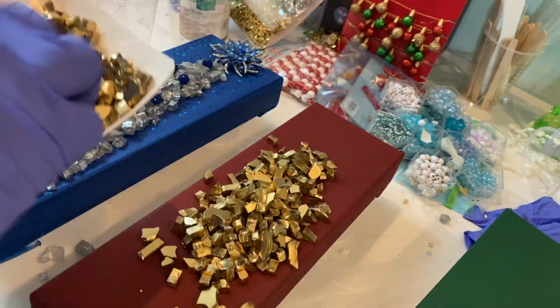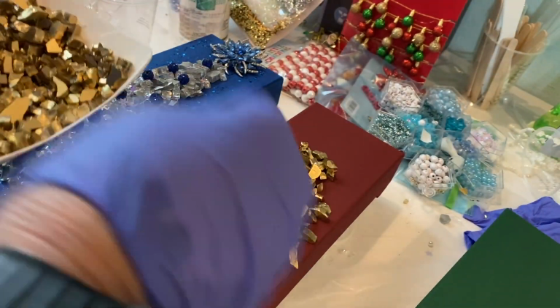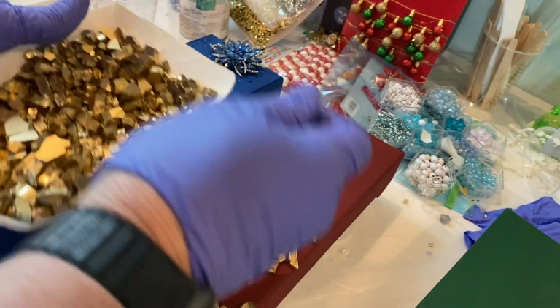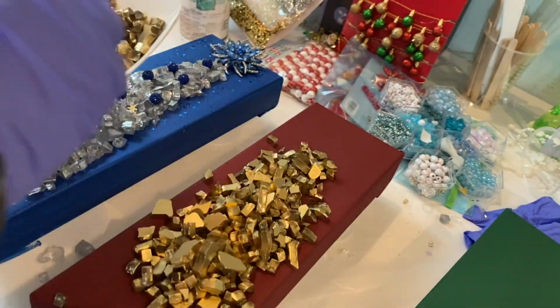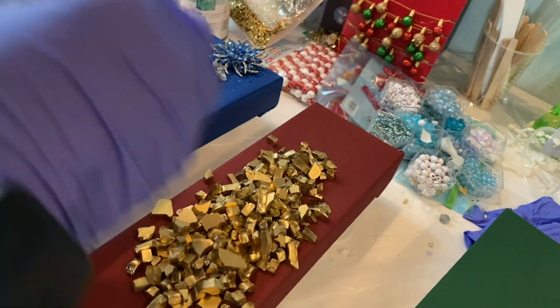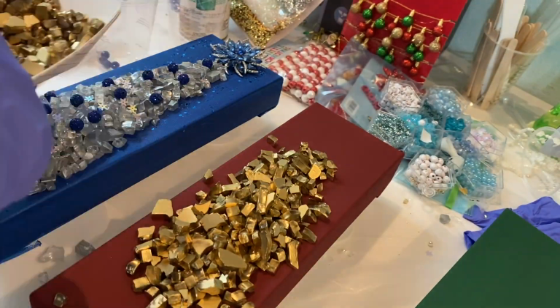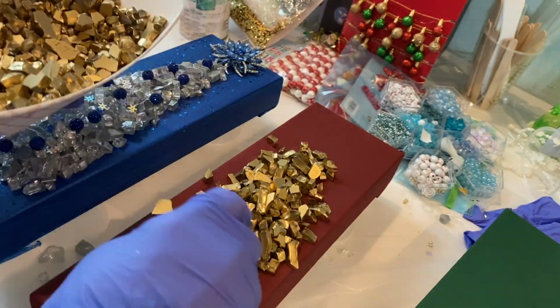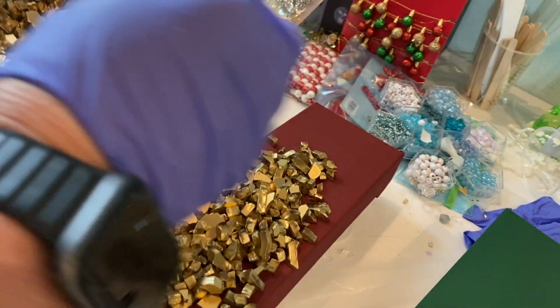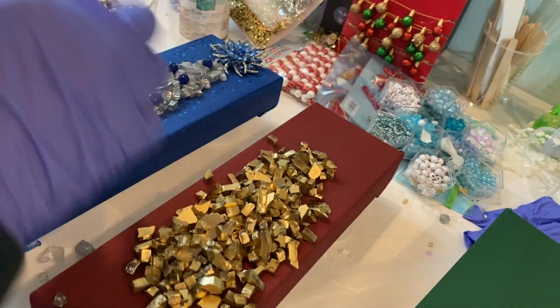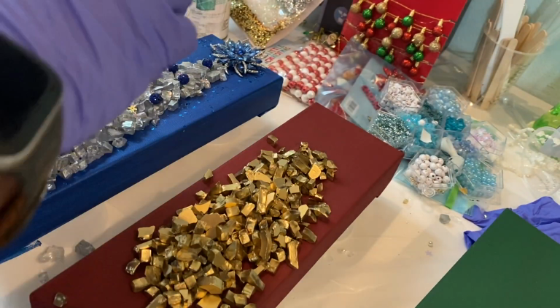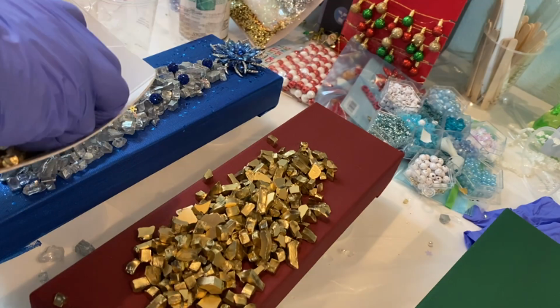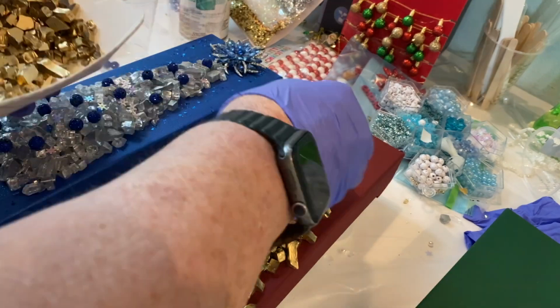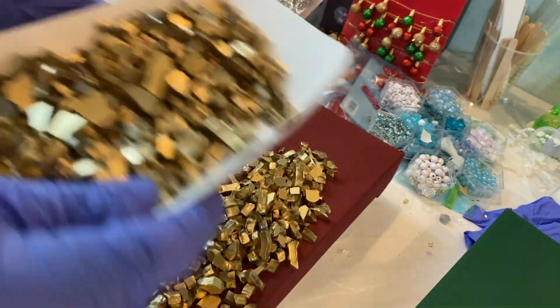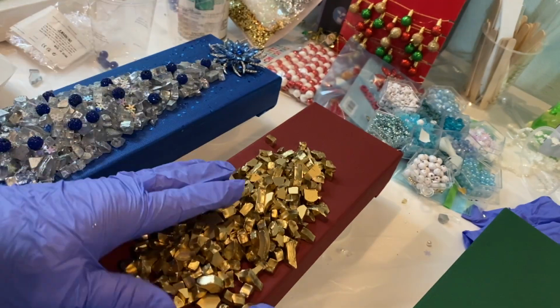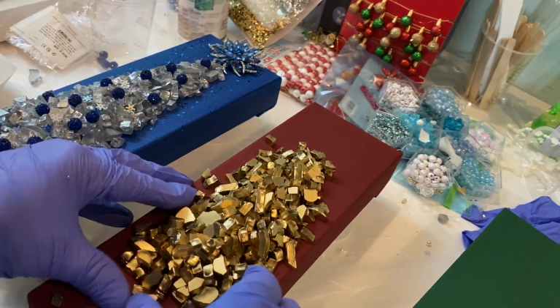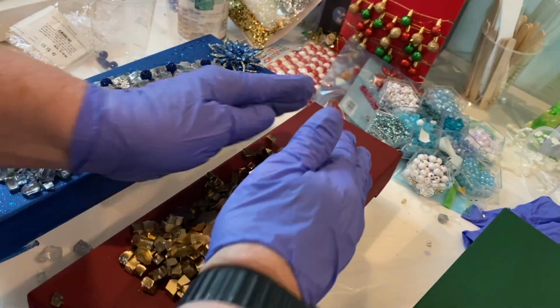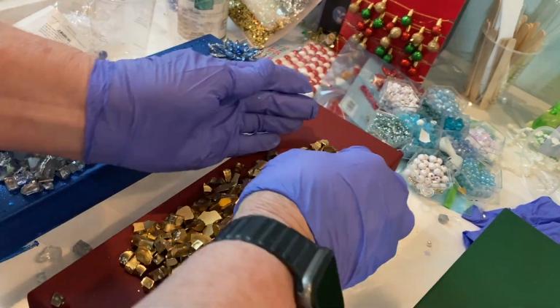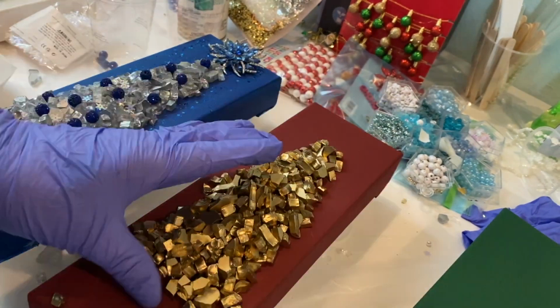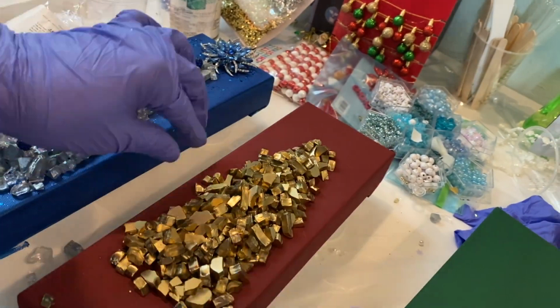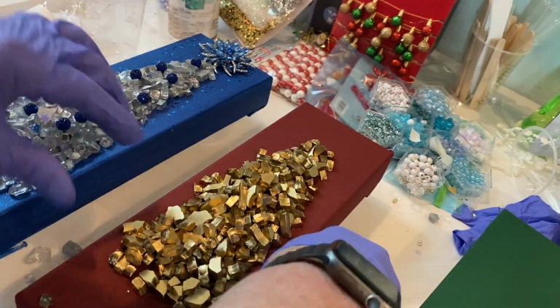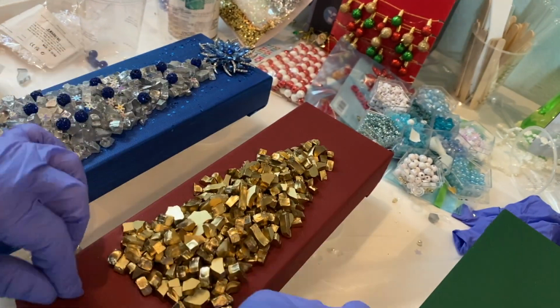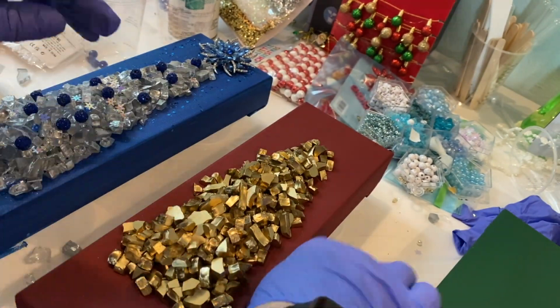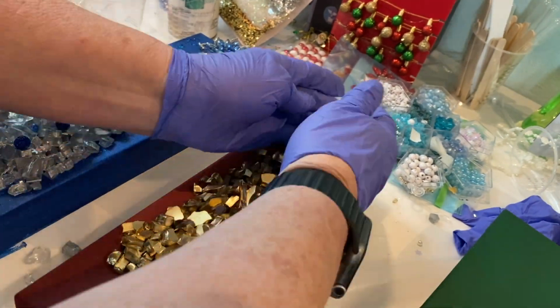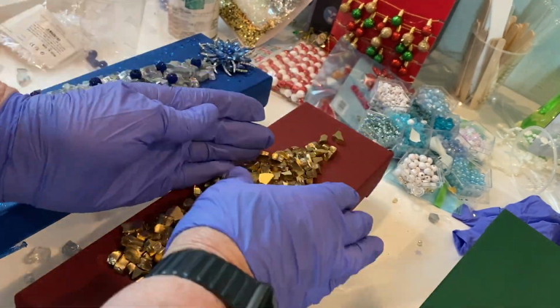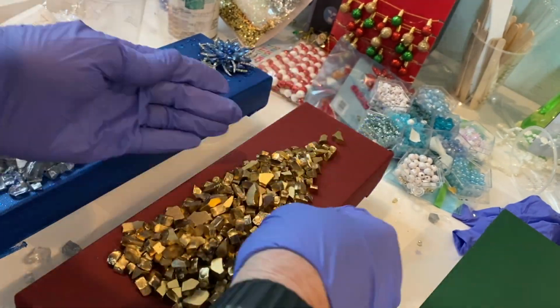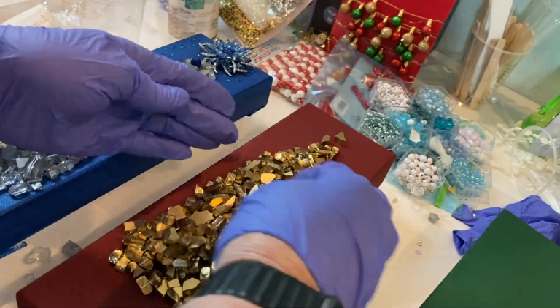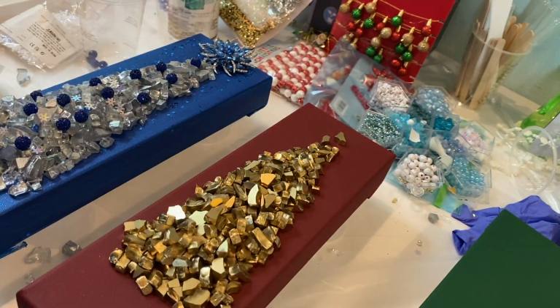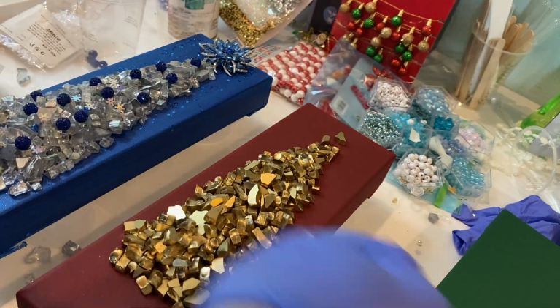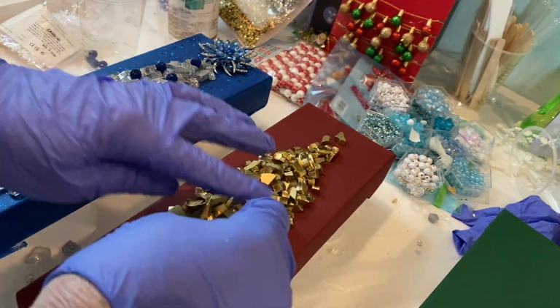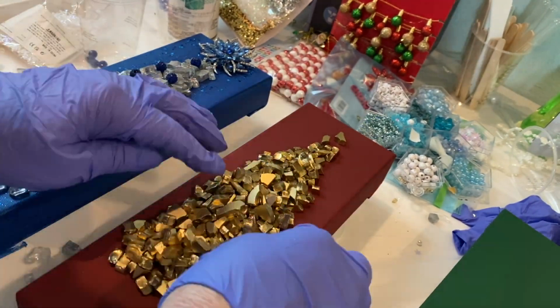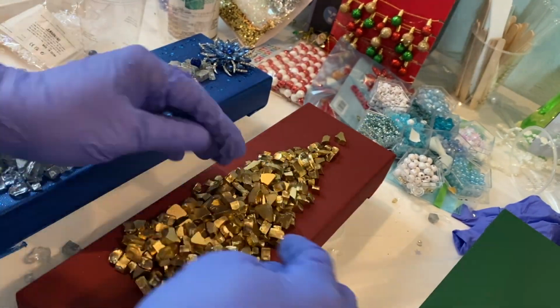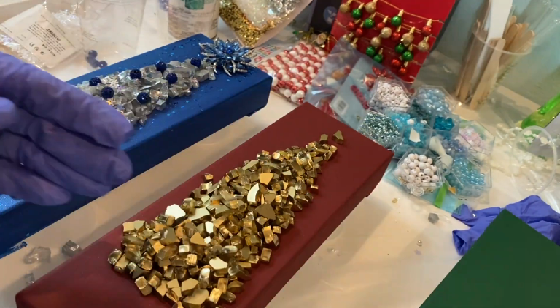I think everything at Hobby Lobby is 50% off all of their Christmas stuff.